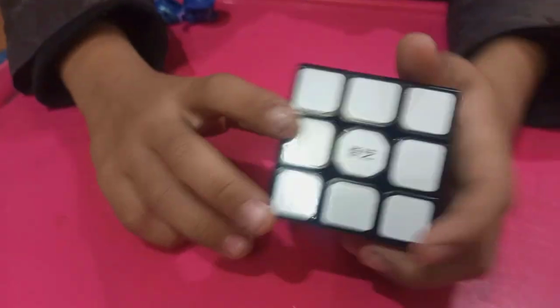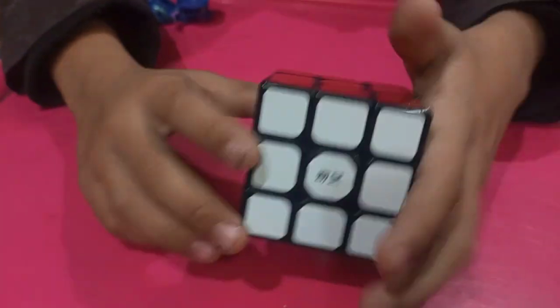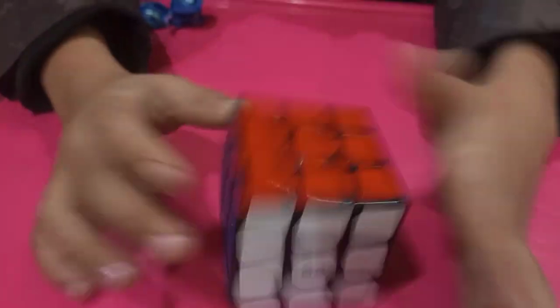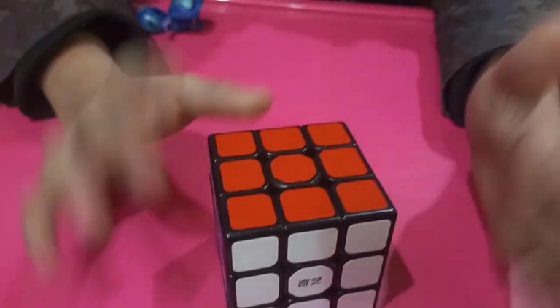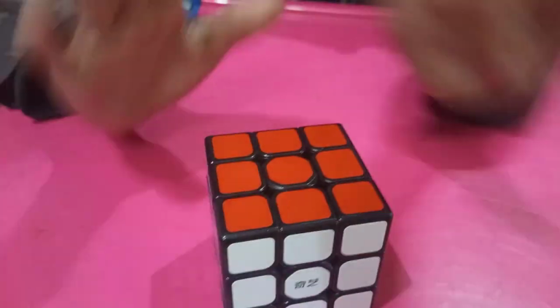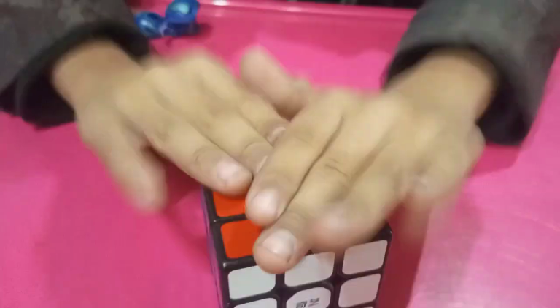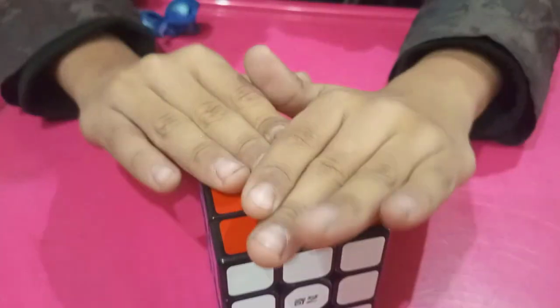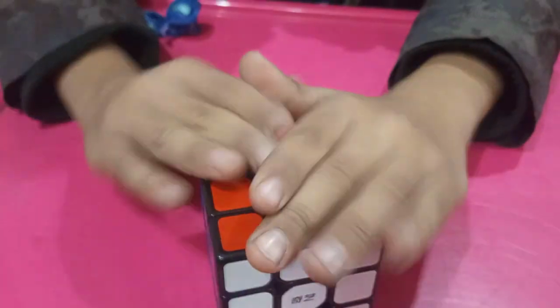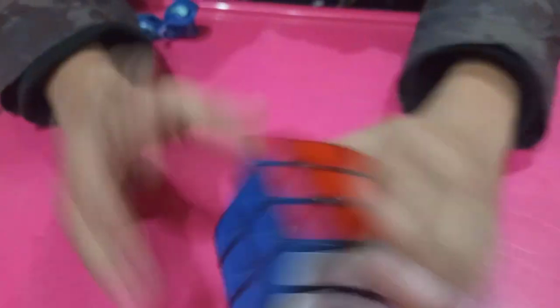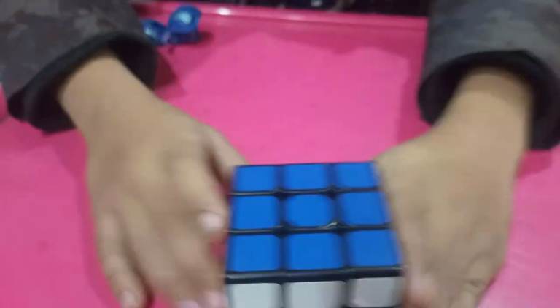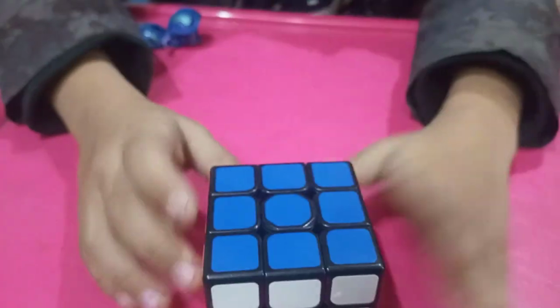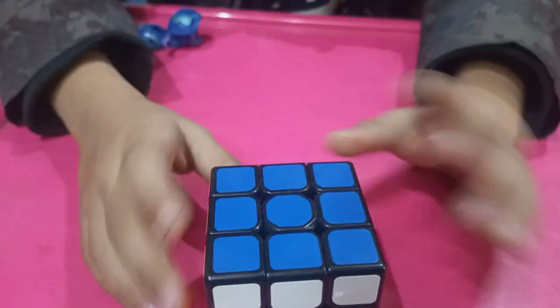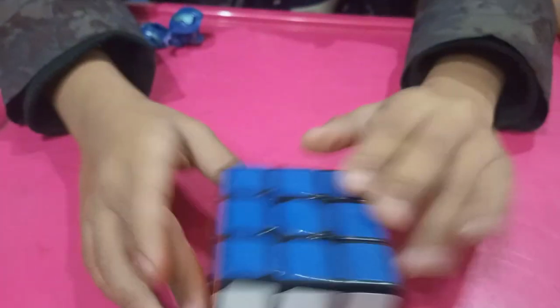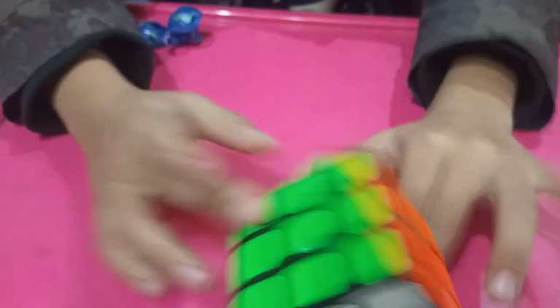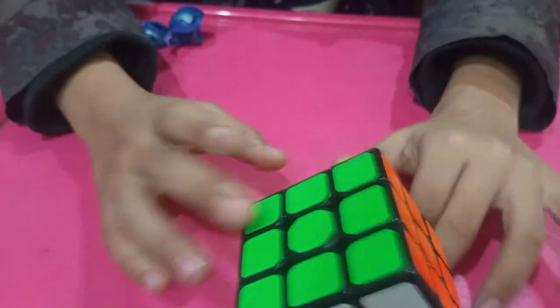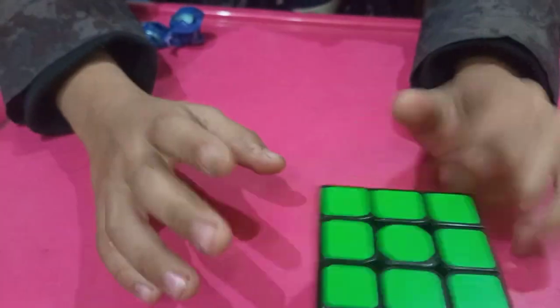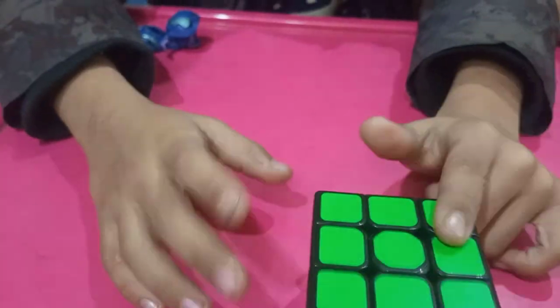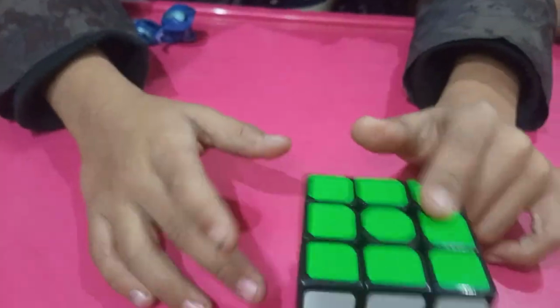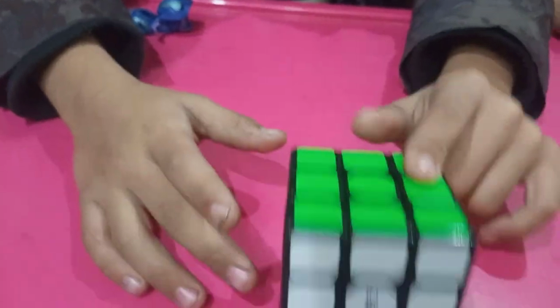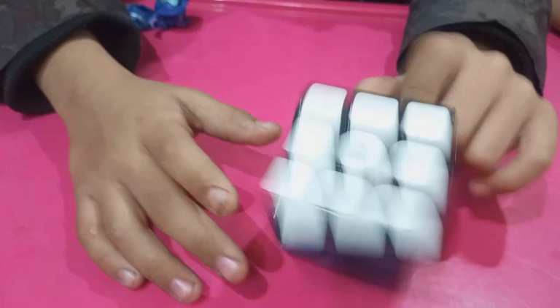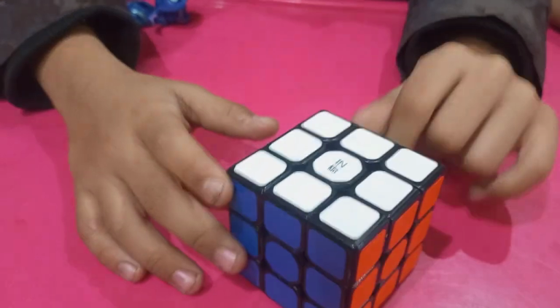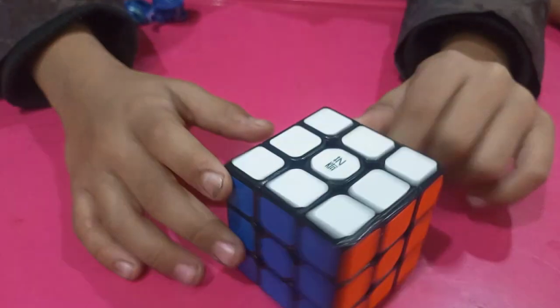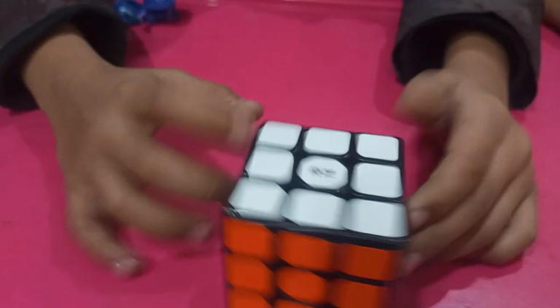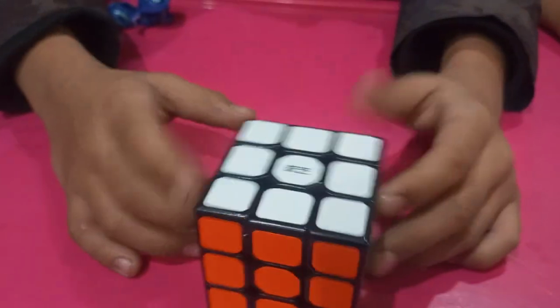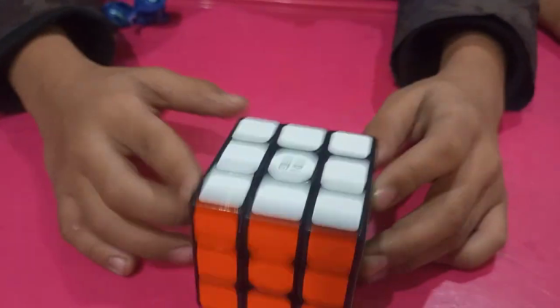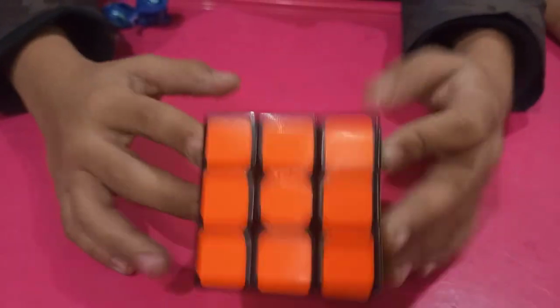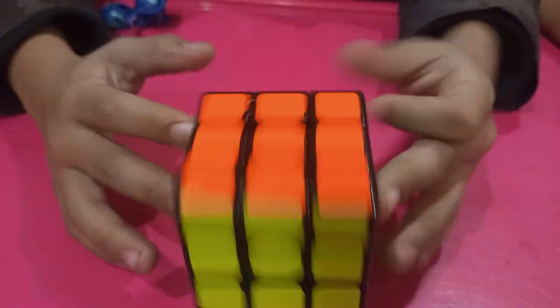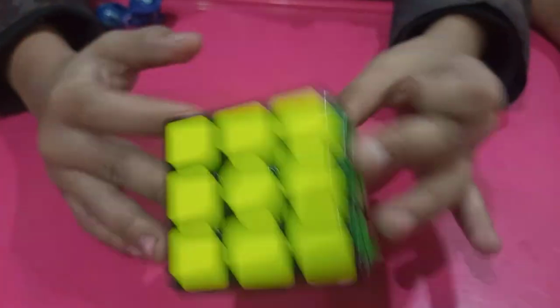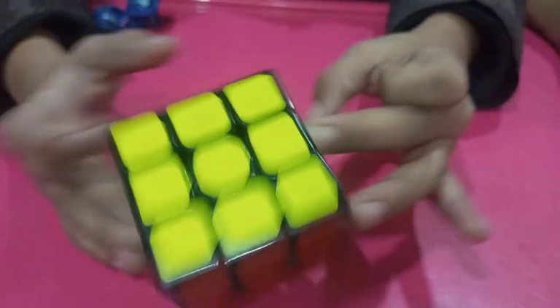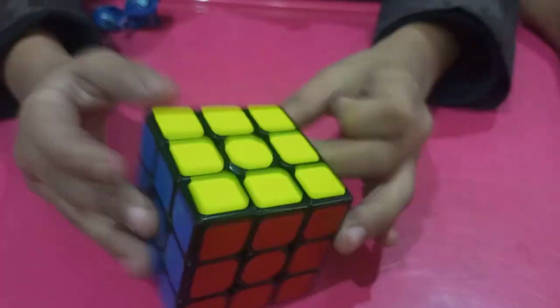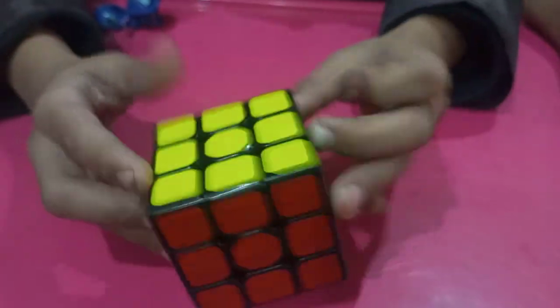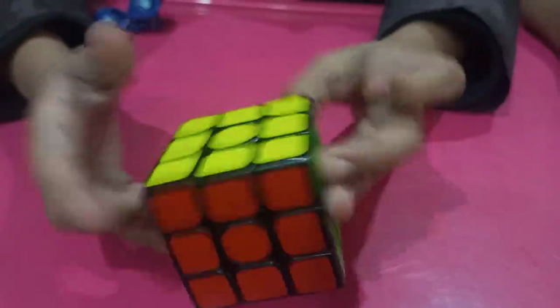This is the center piece. How many colors are there? White, red, yellow, green, orange.